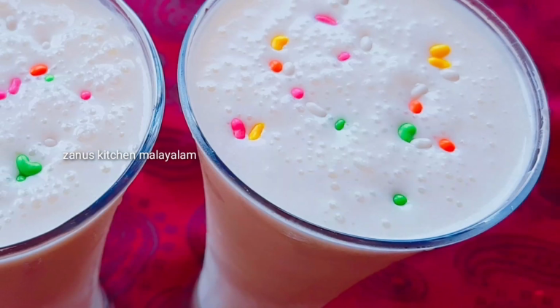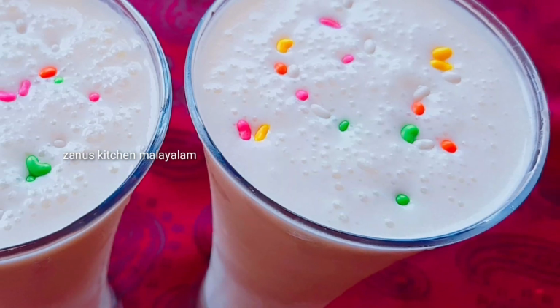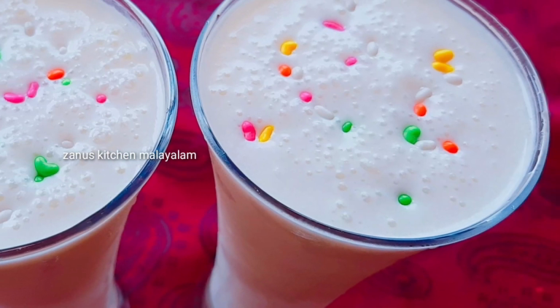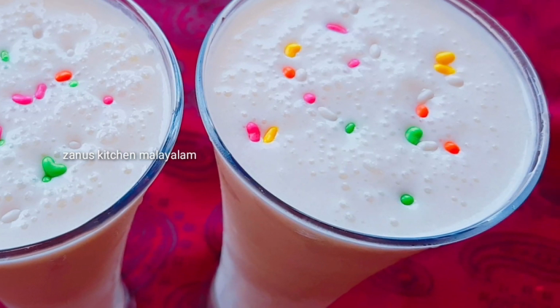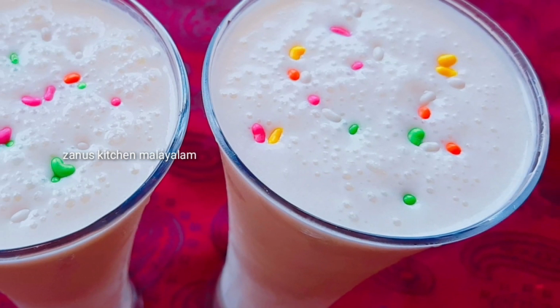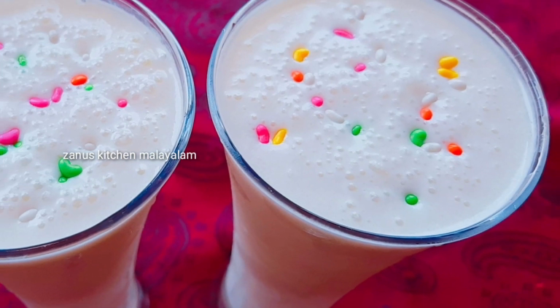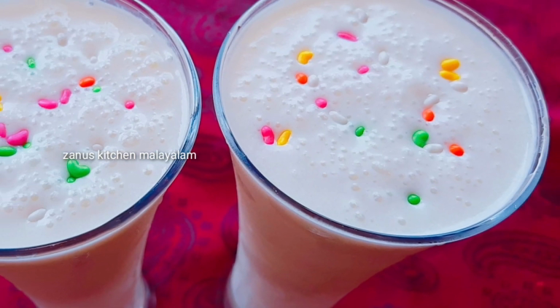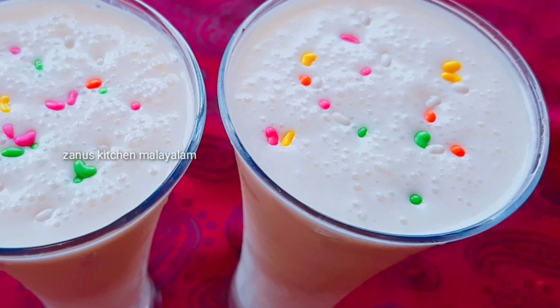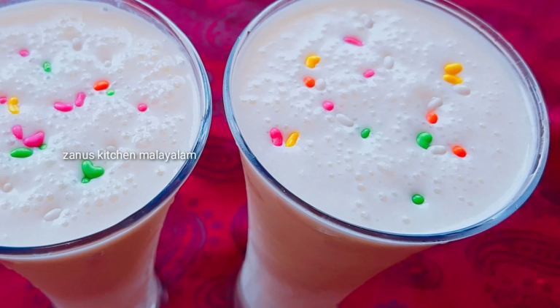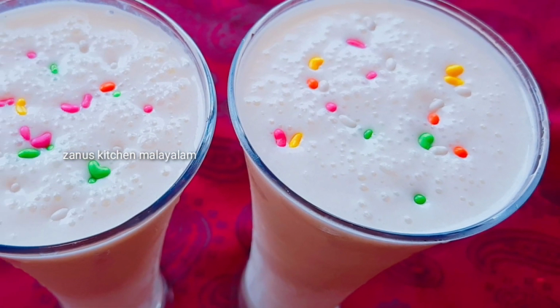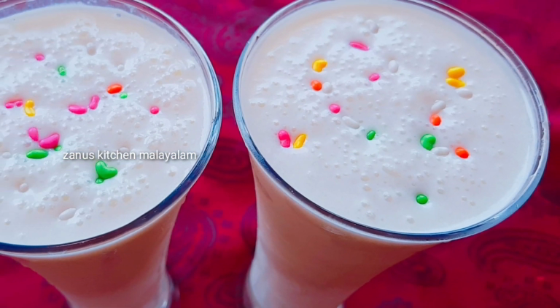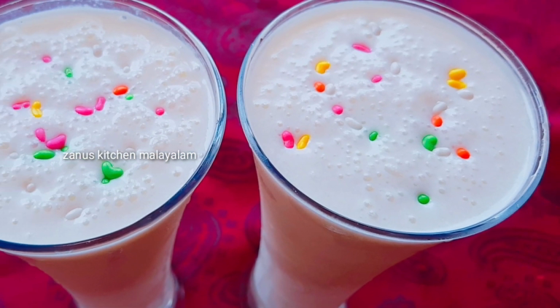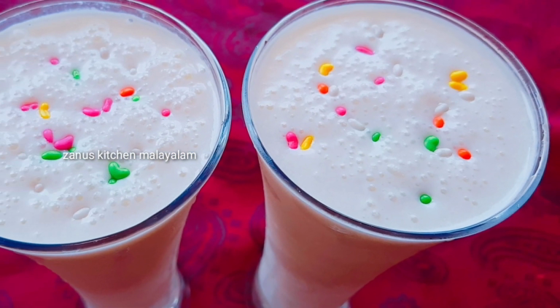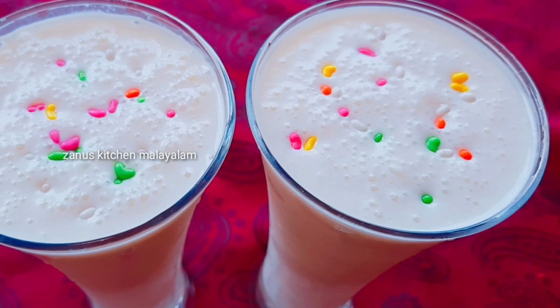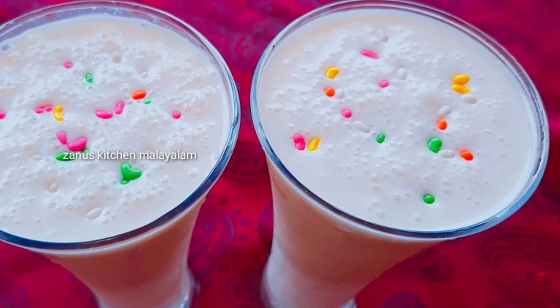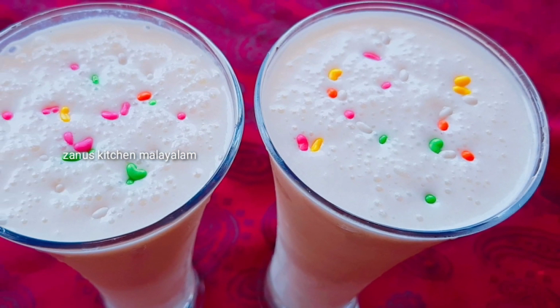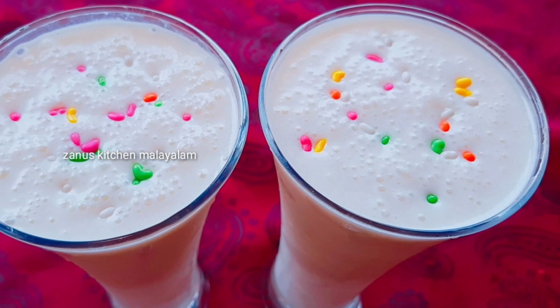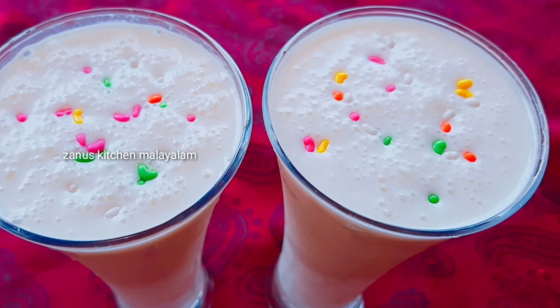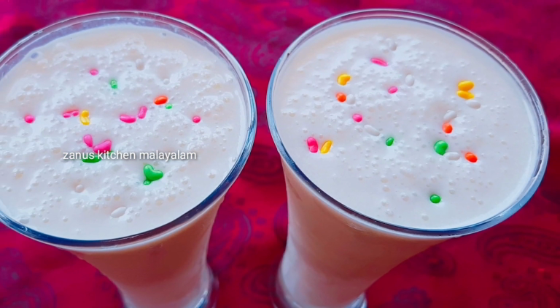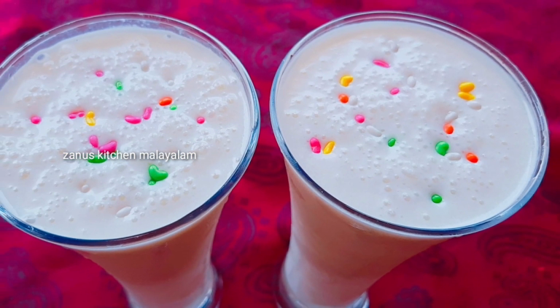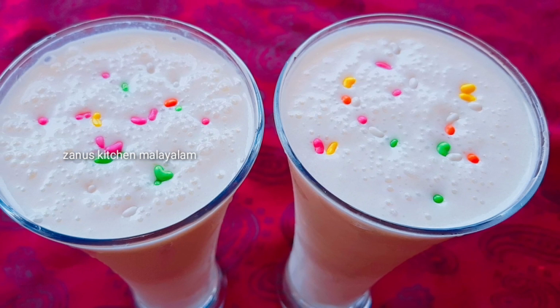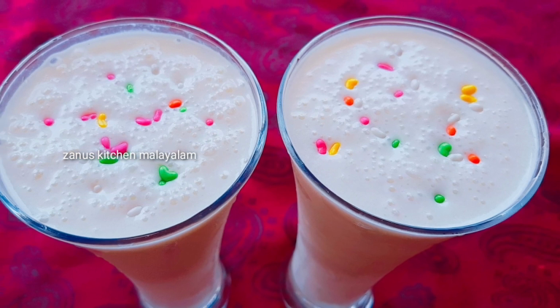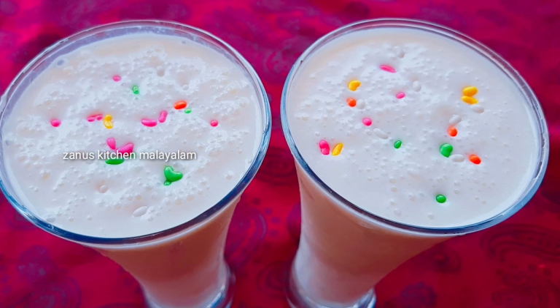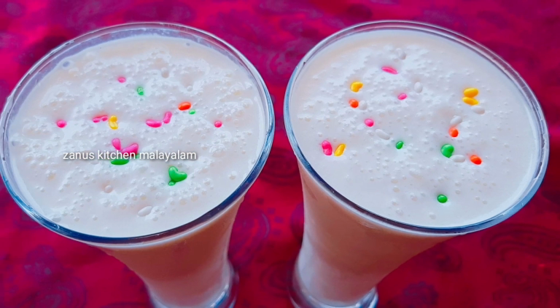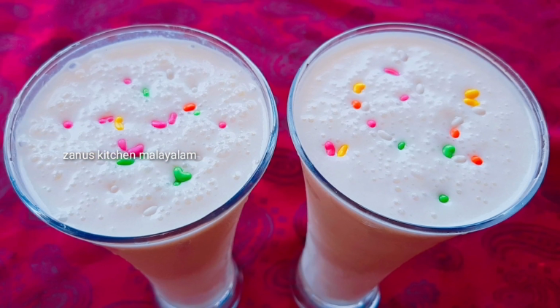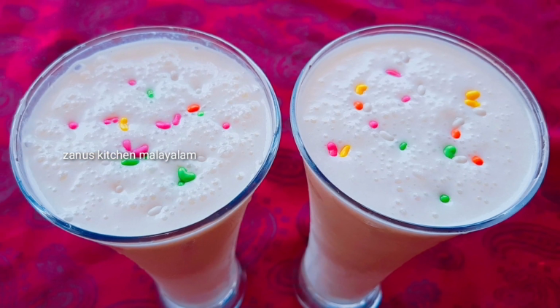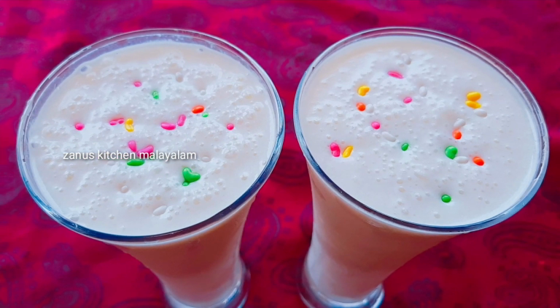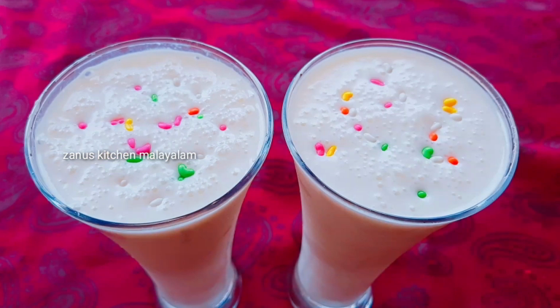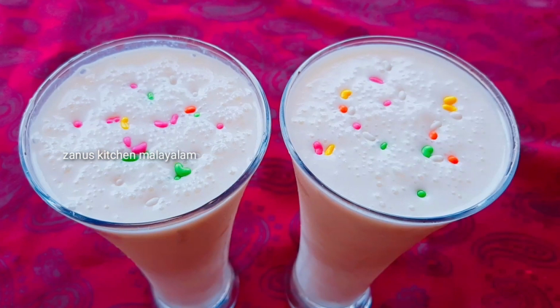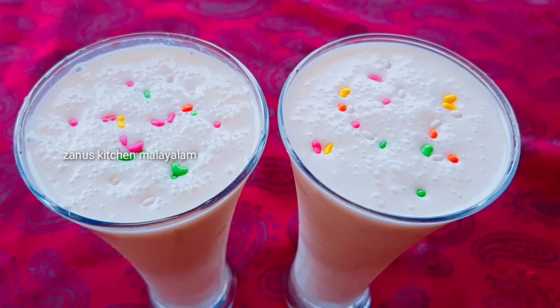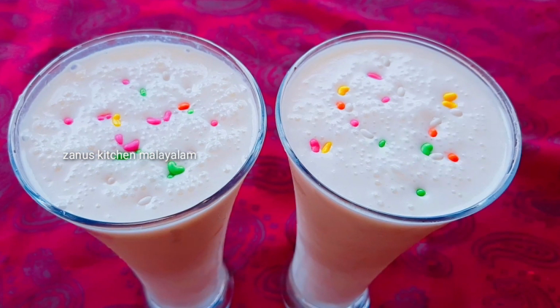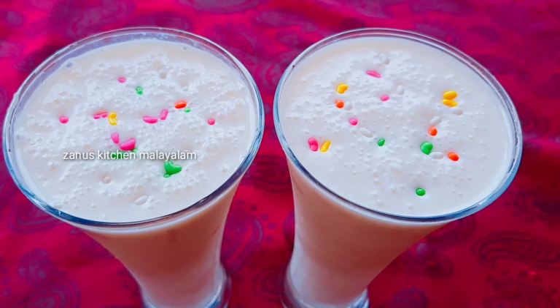Hello everyone, welcome to this video. This is a recipe for our food and taste.